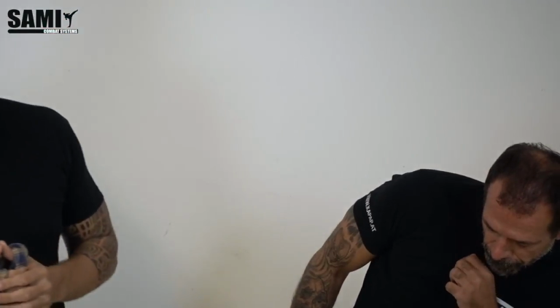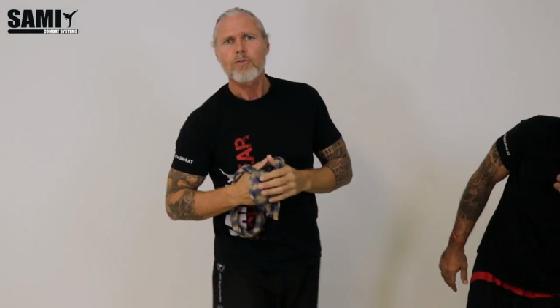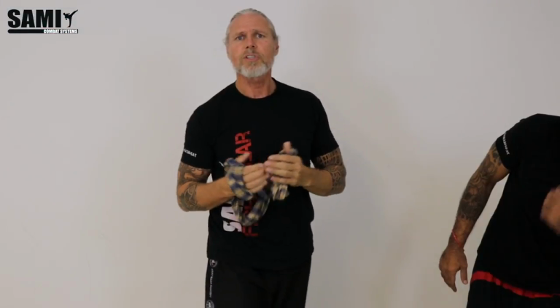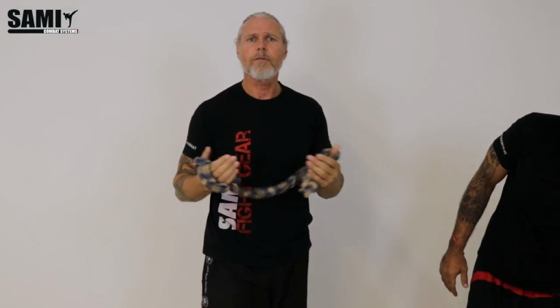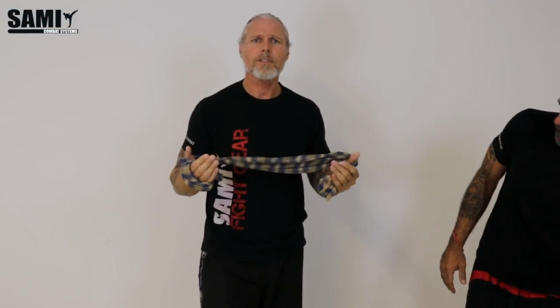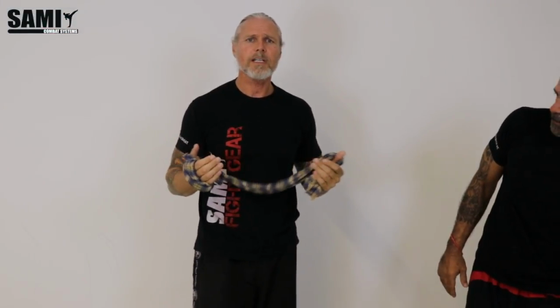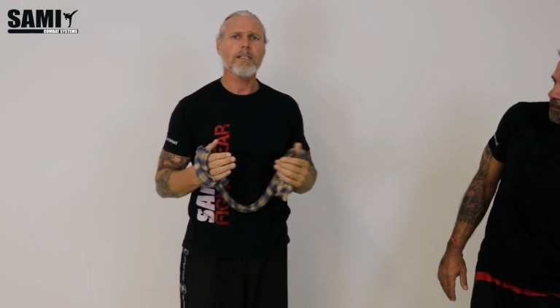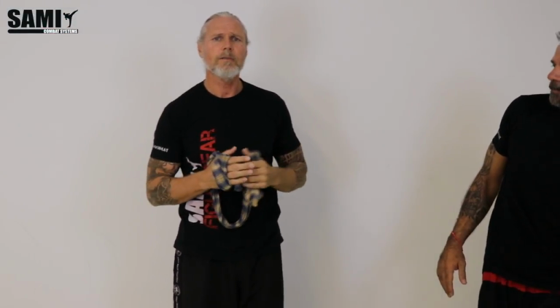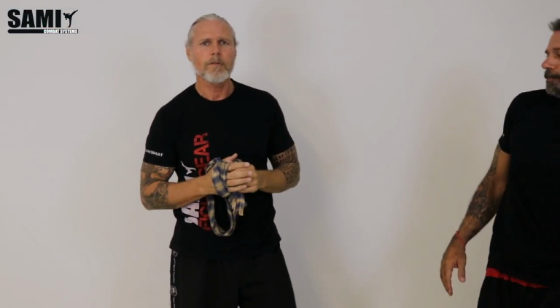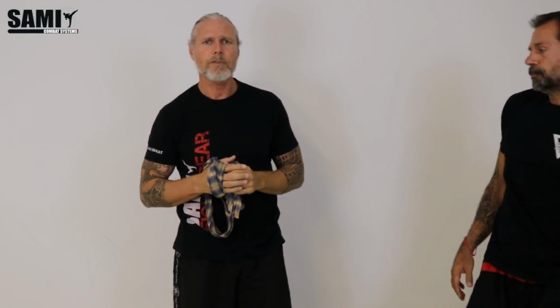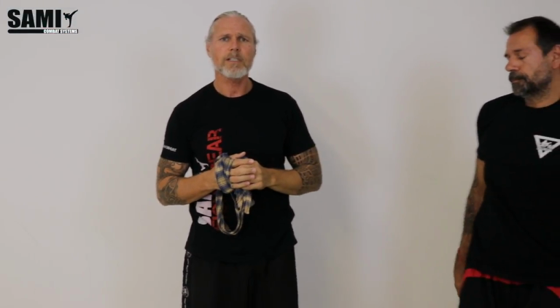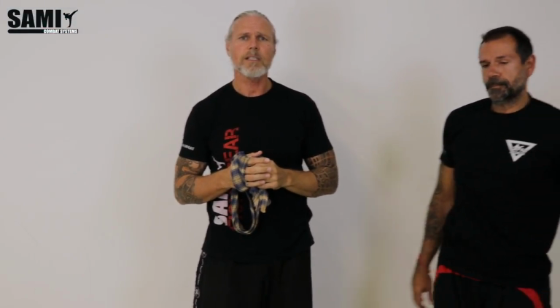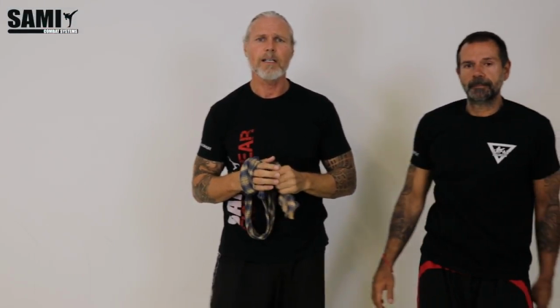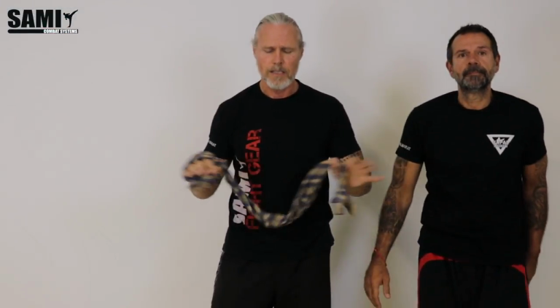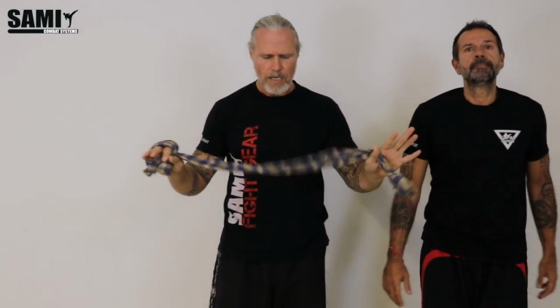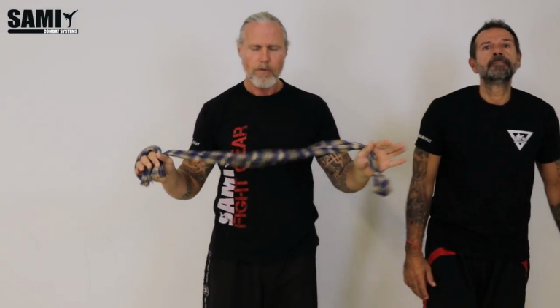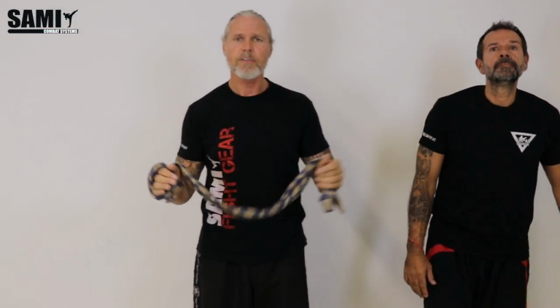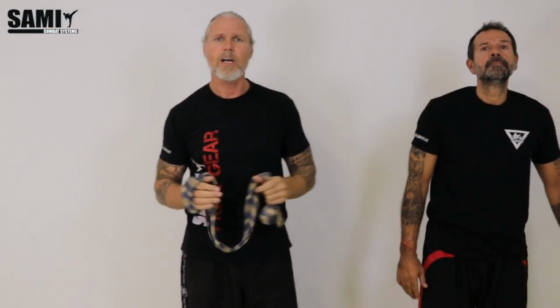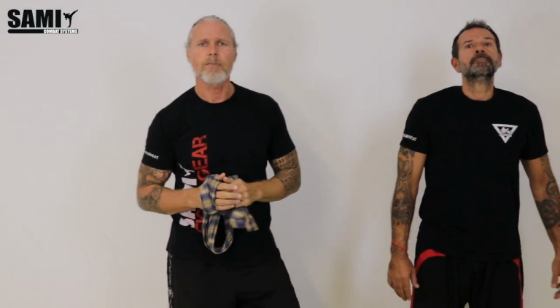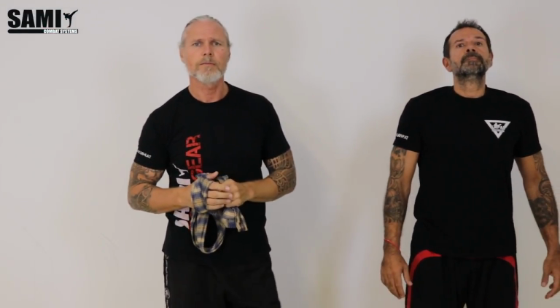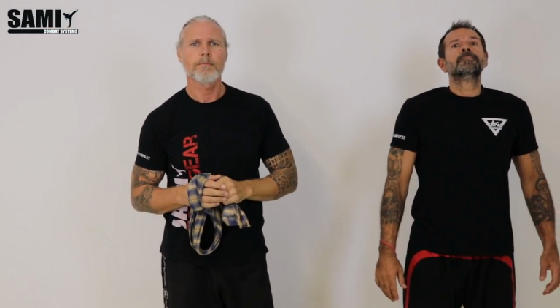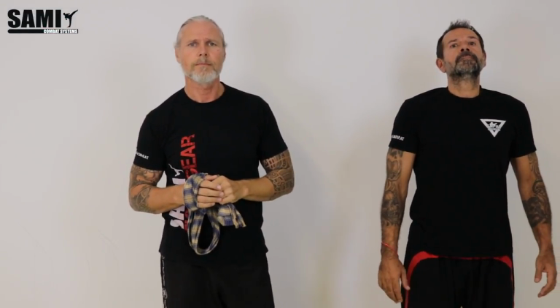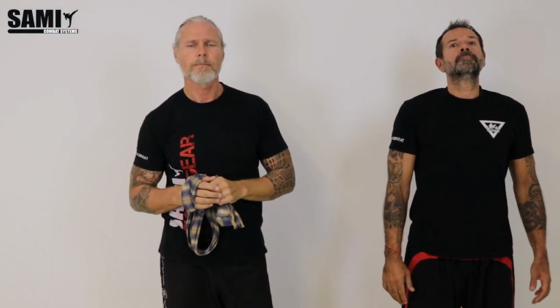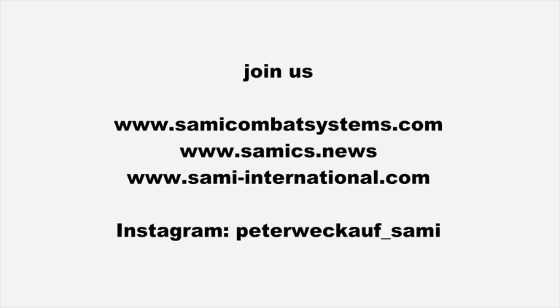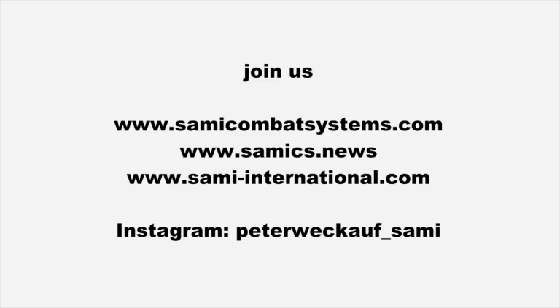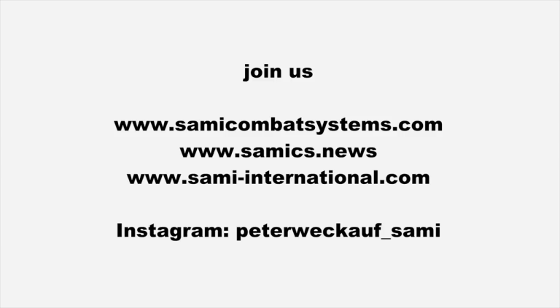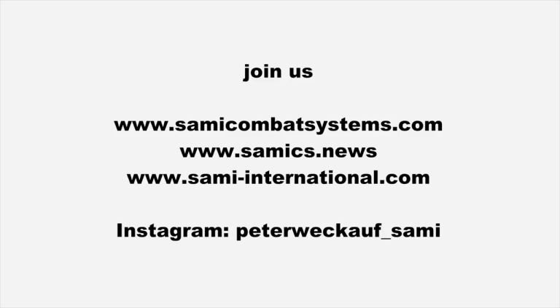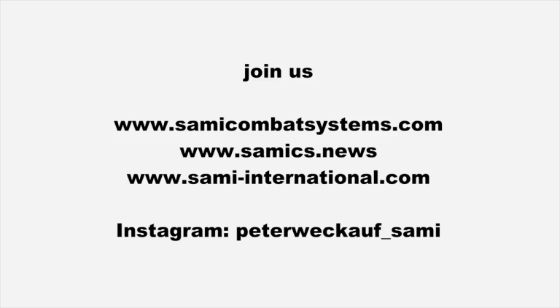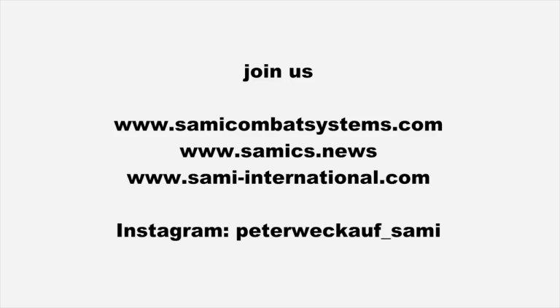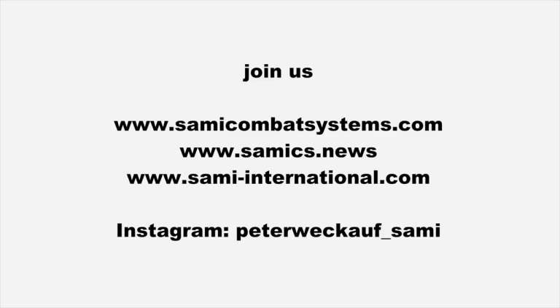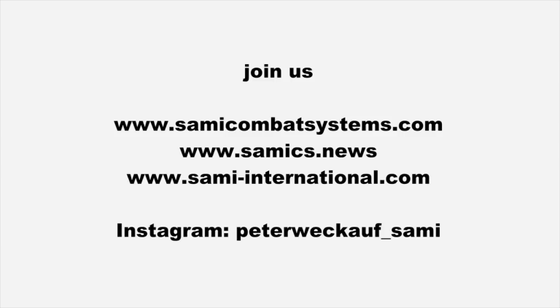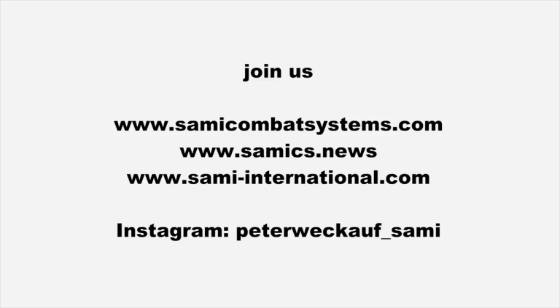So this is the first technique — the first exercise with the scarf.